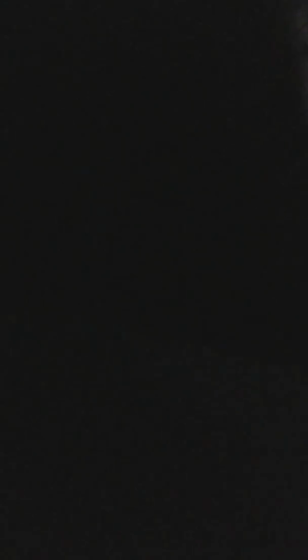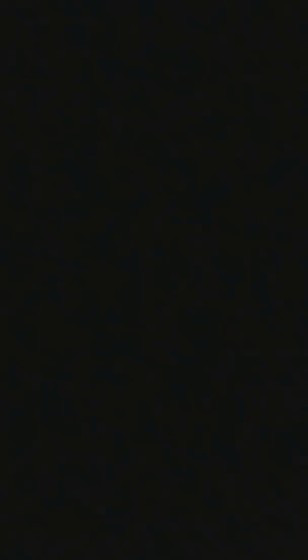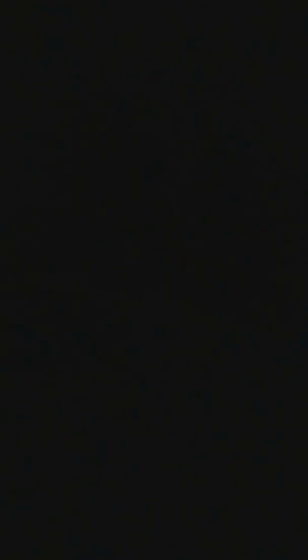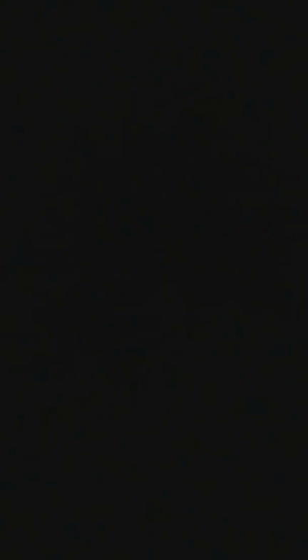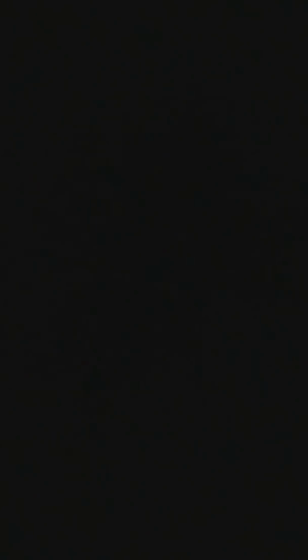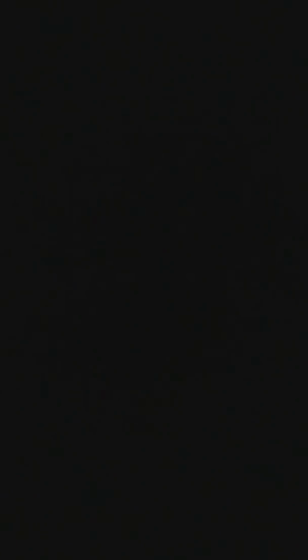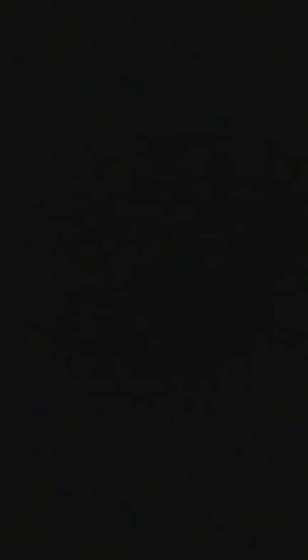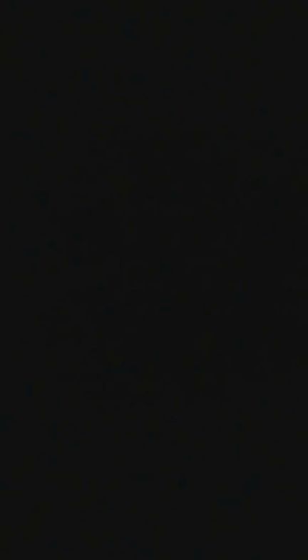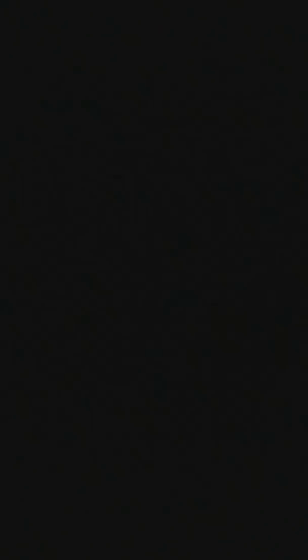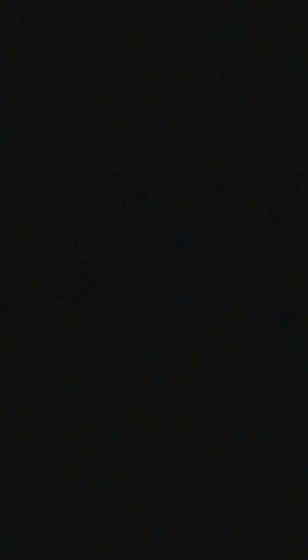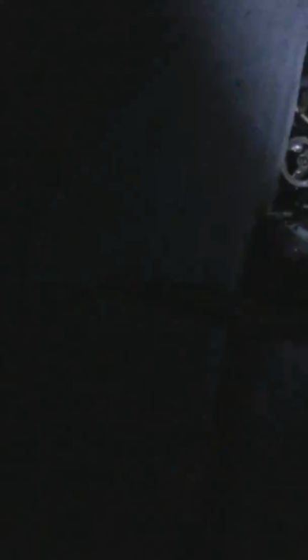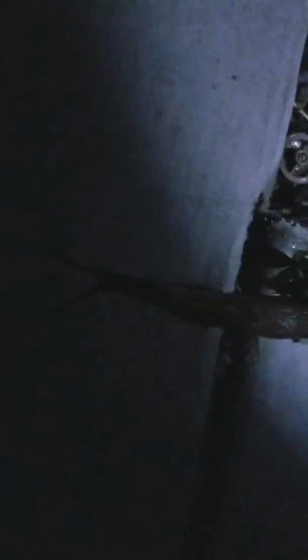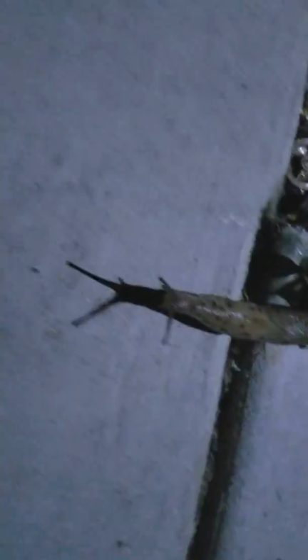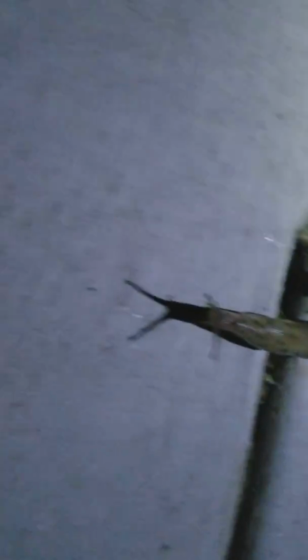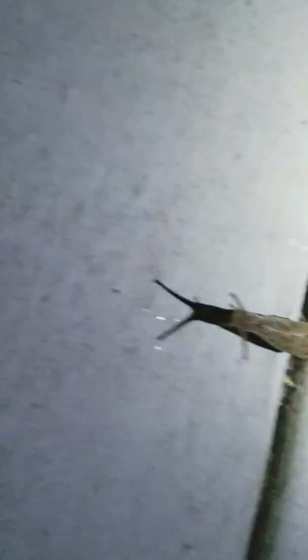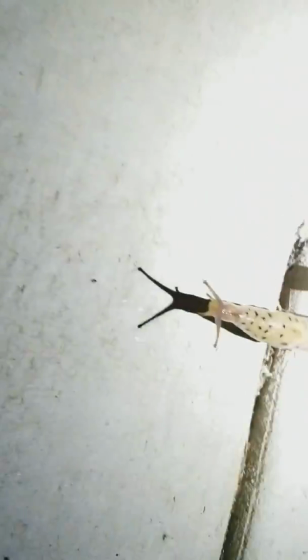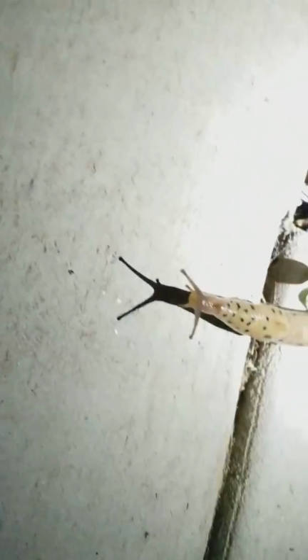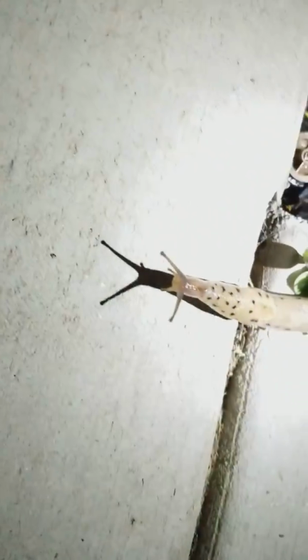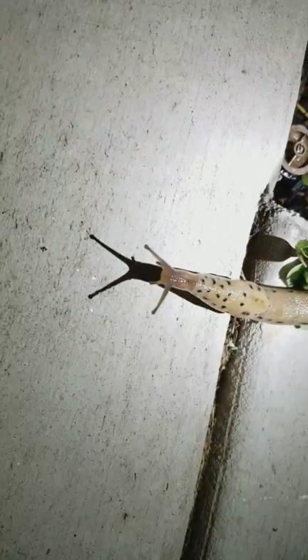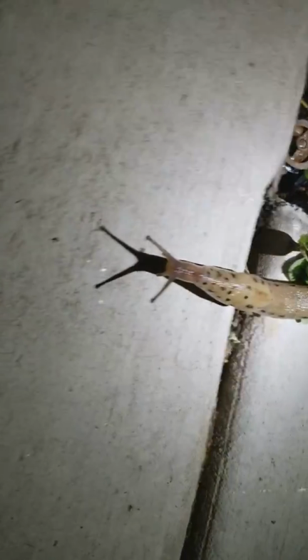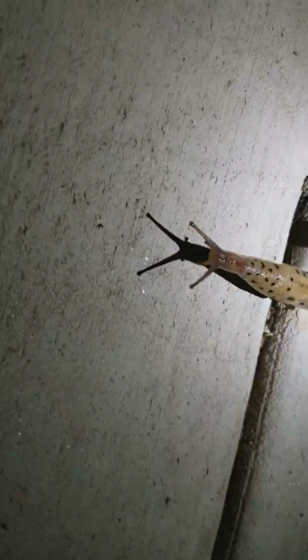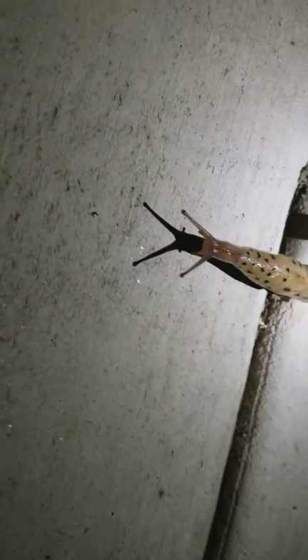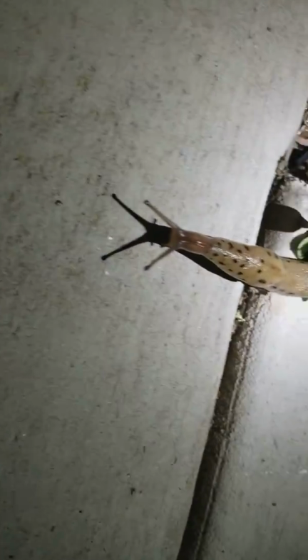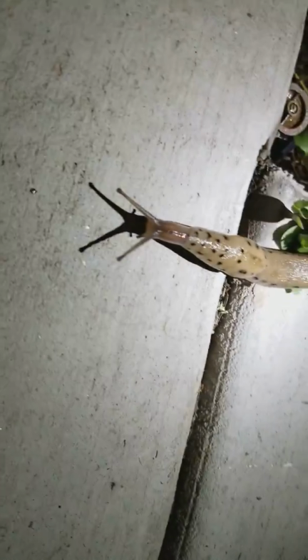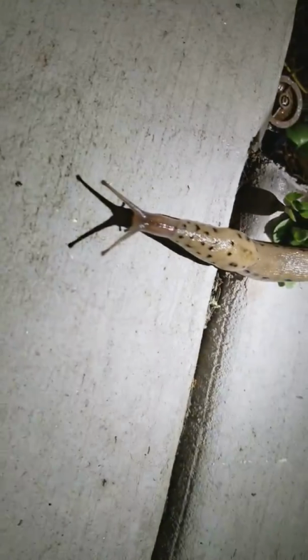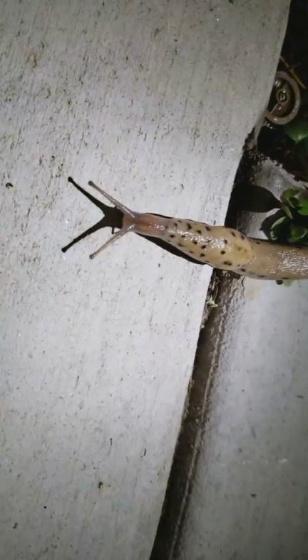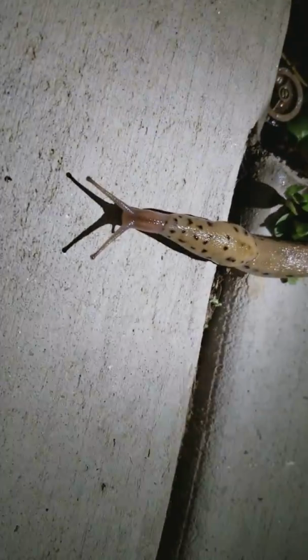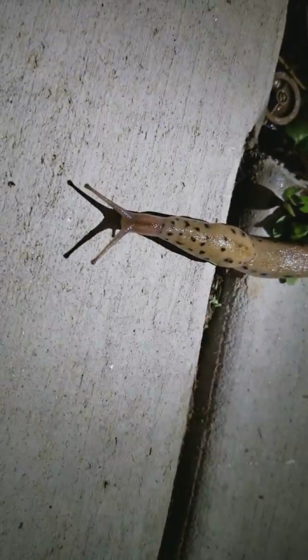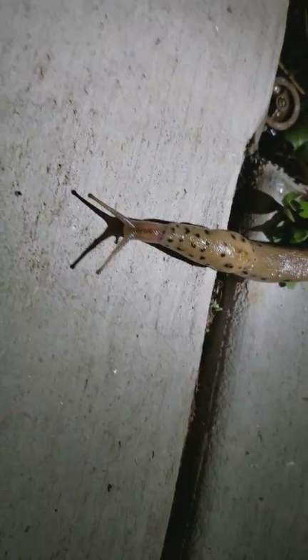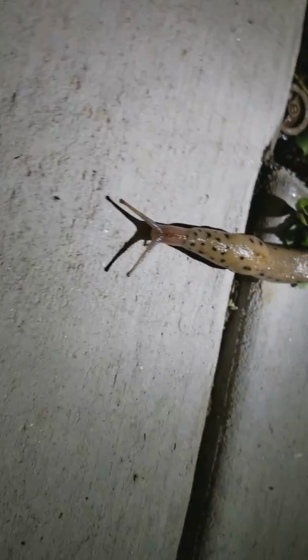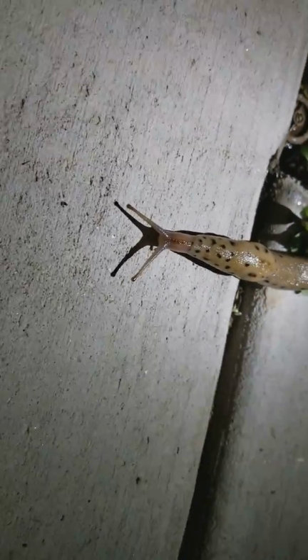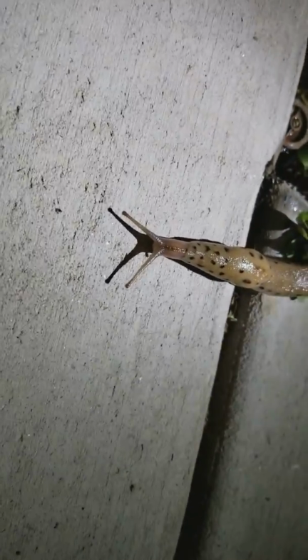Okay, can you get some light on this? Look at him. He's like, what? Looks like an alien.